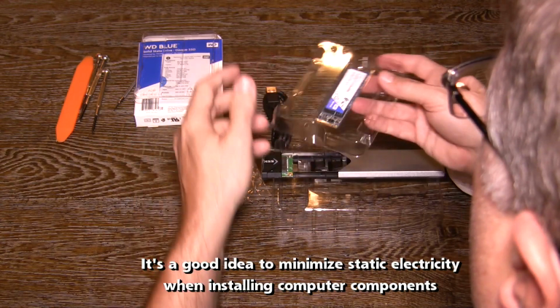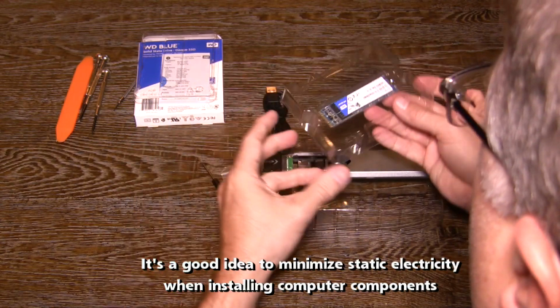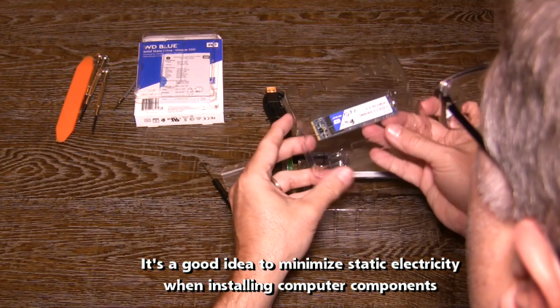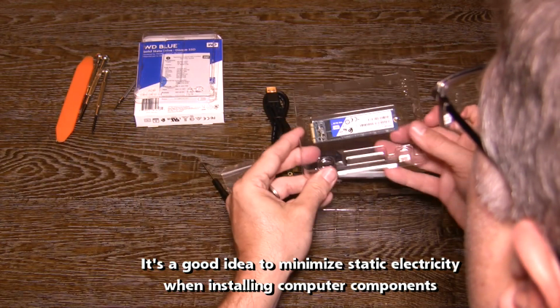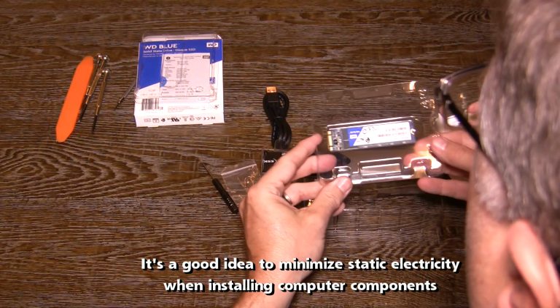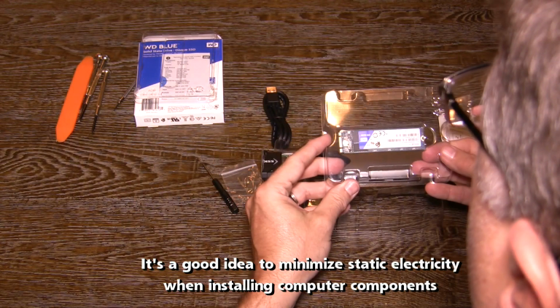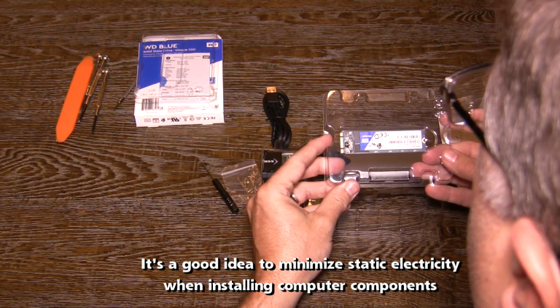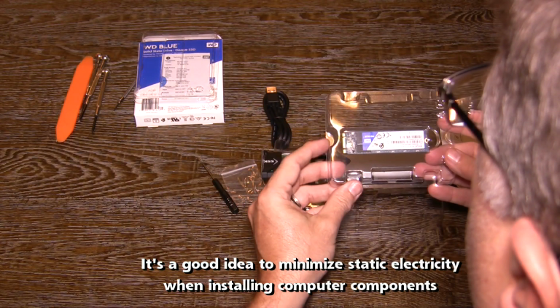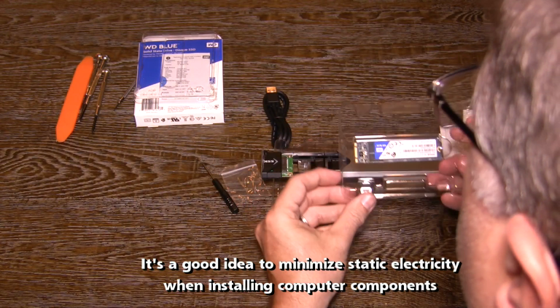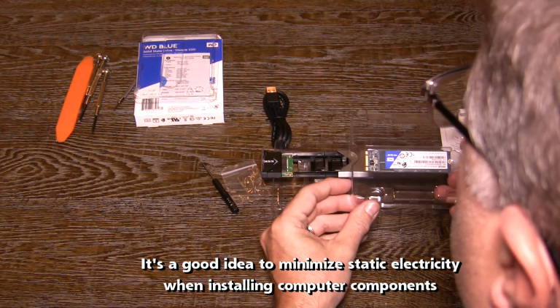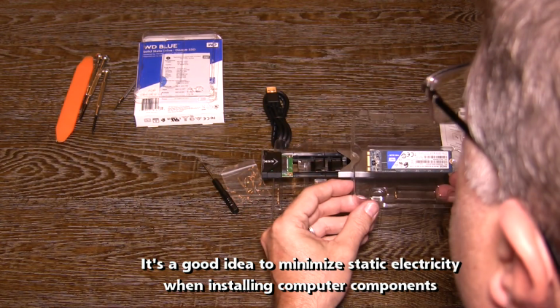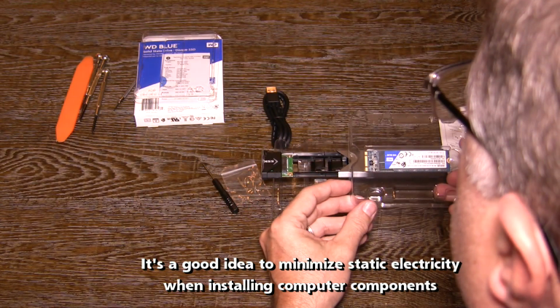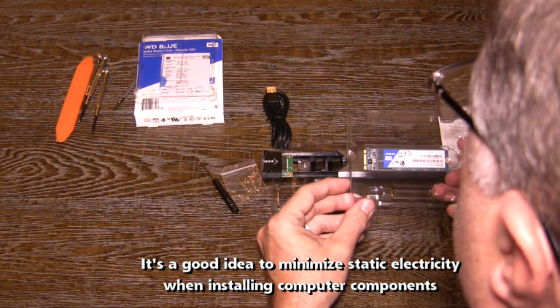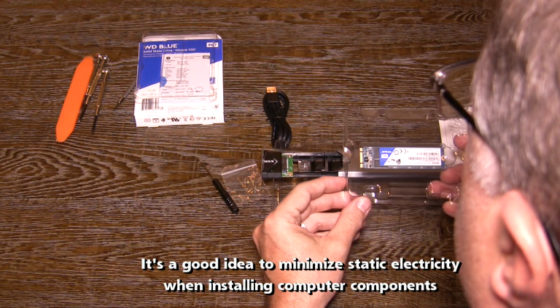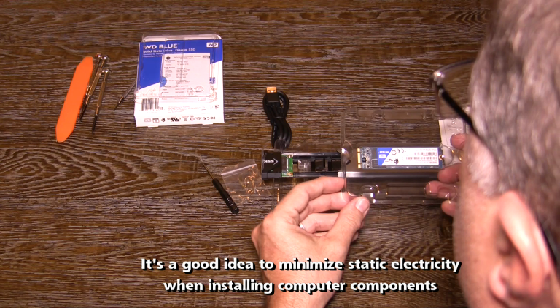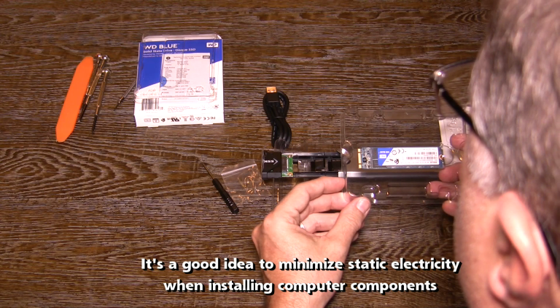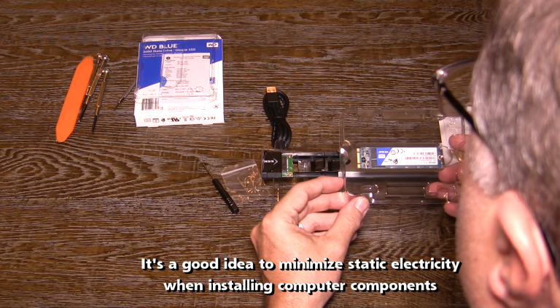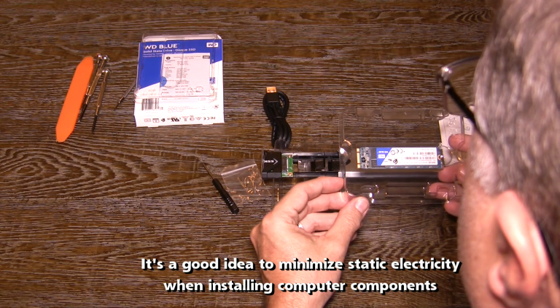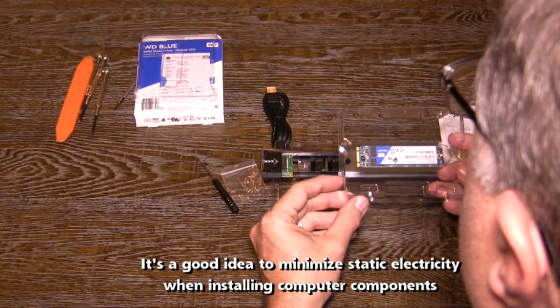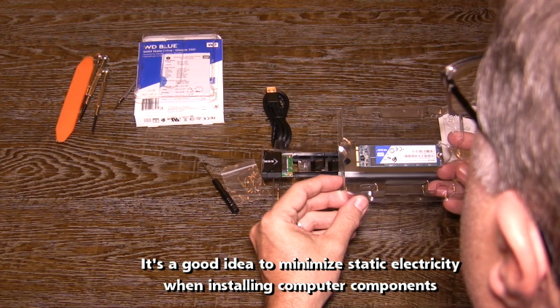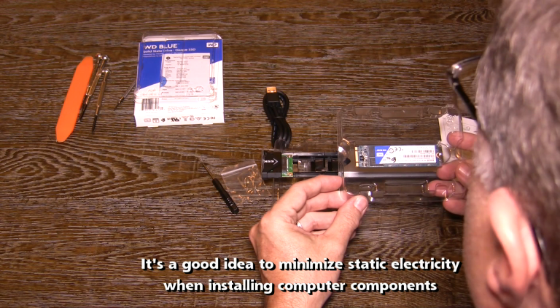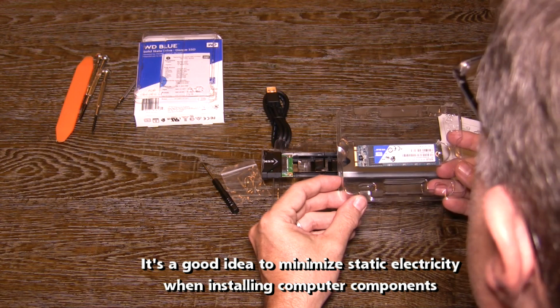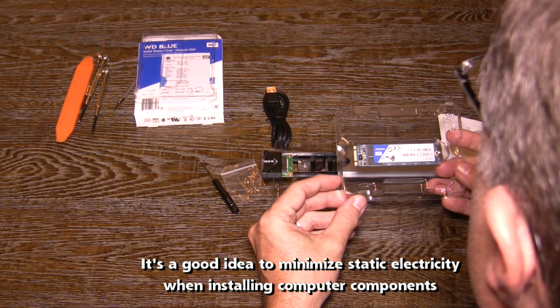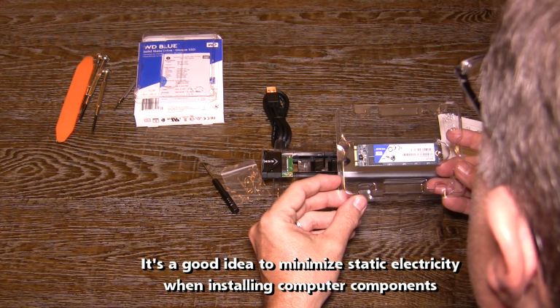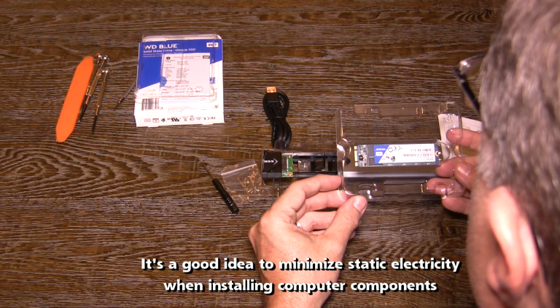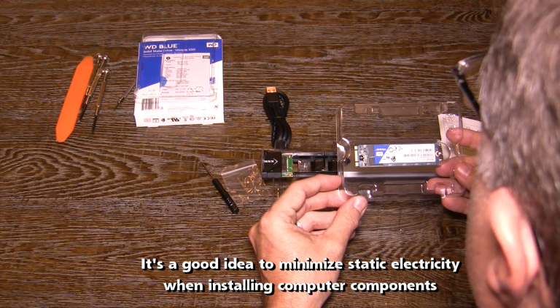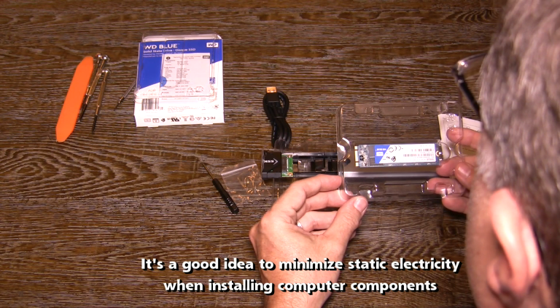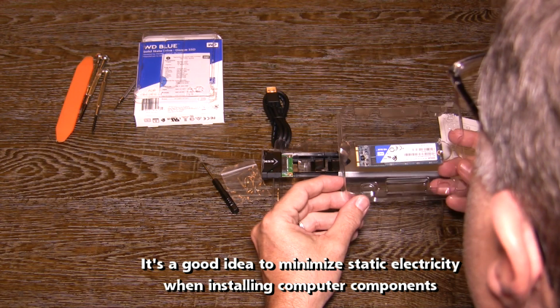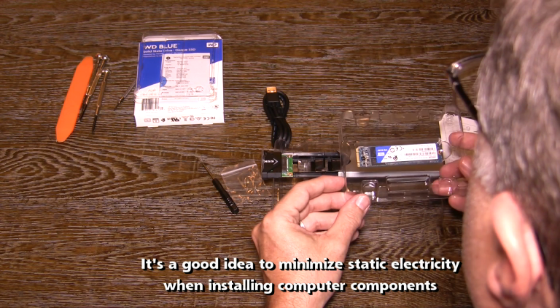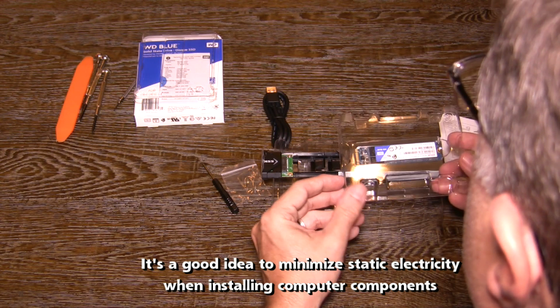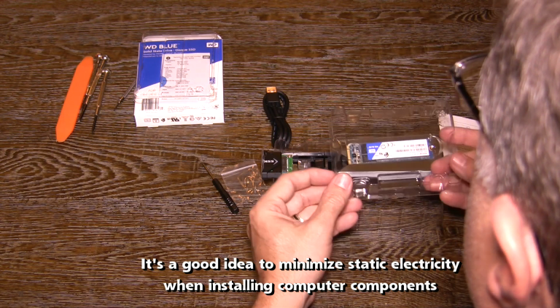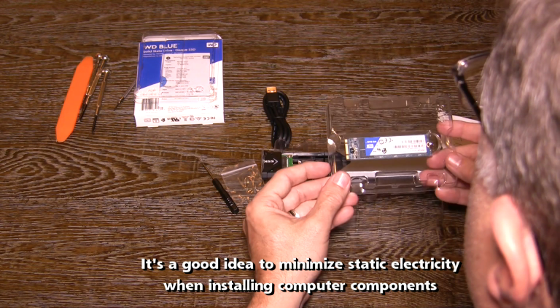By the way, it's a good idea to minimize static electricity when installing computer components.